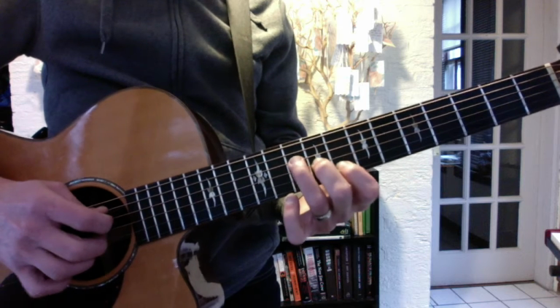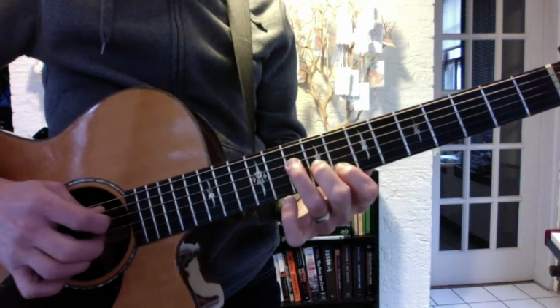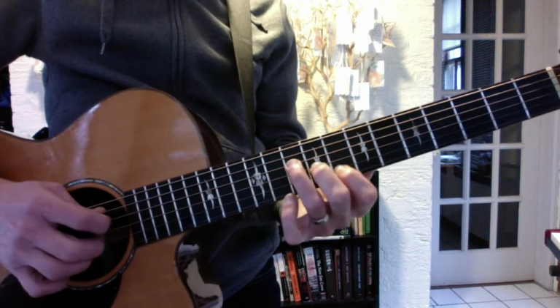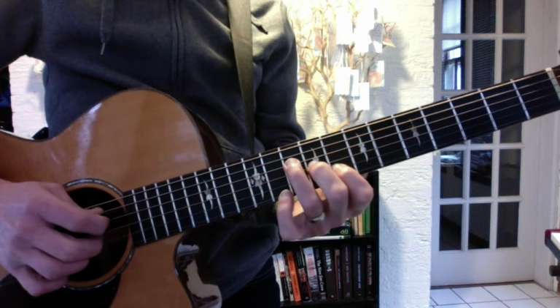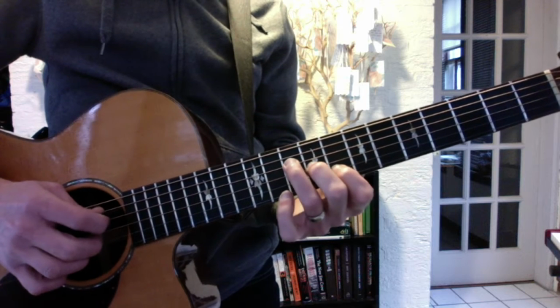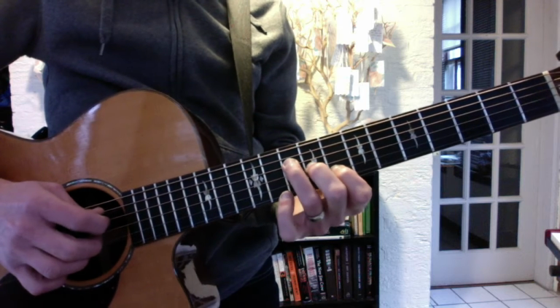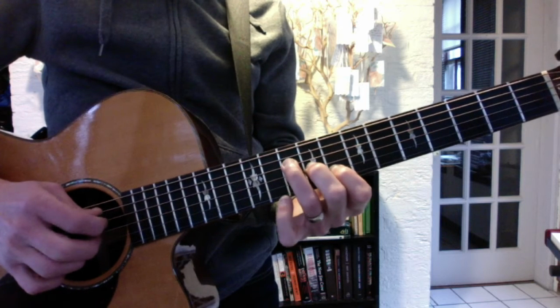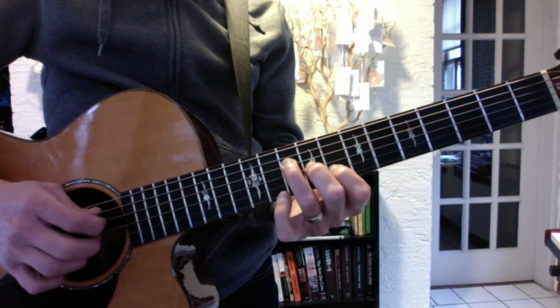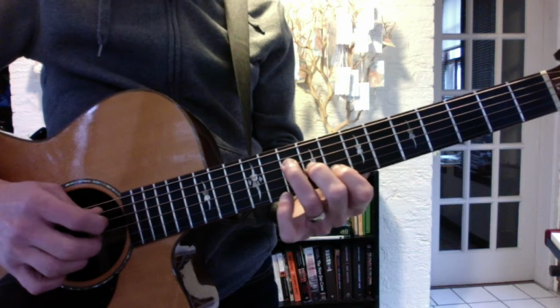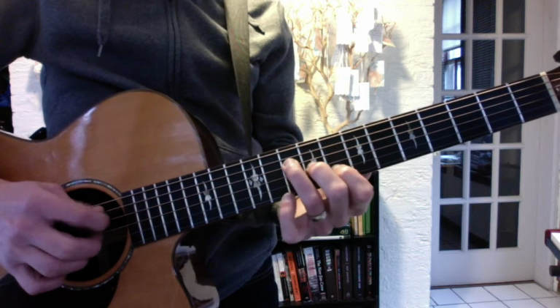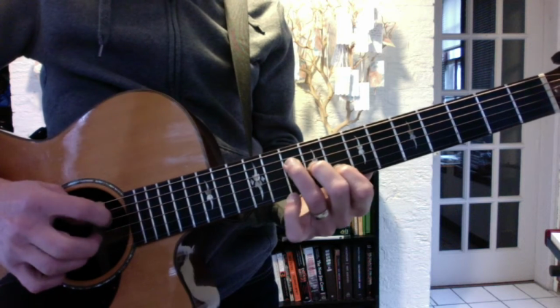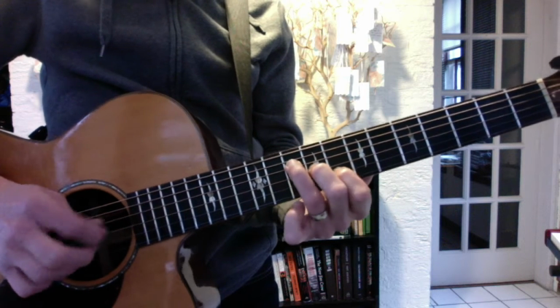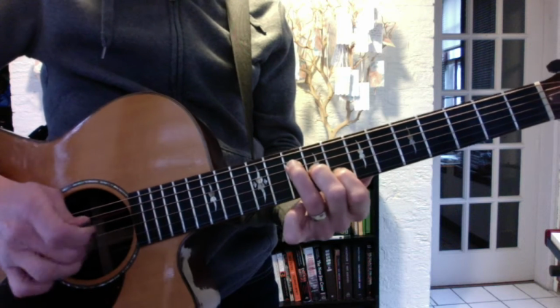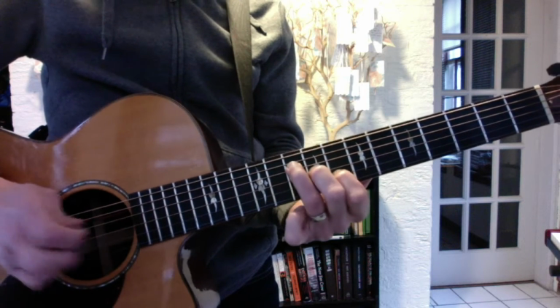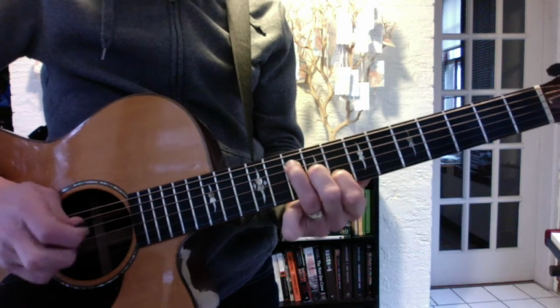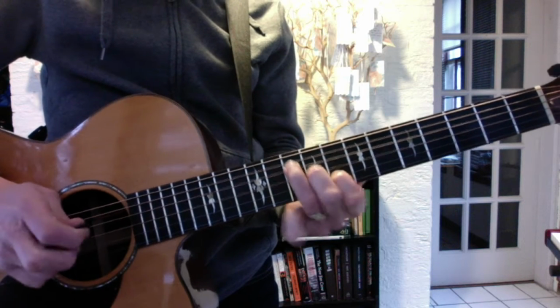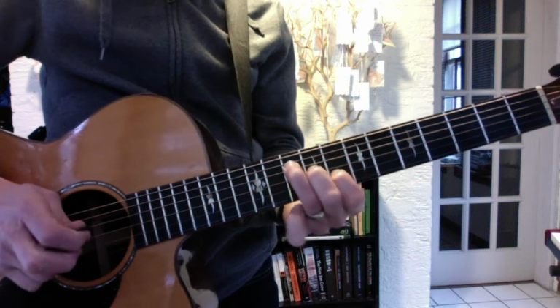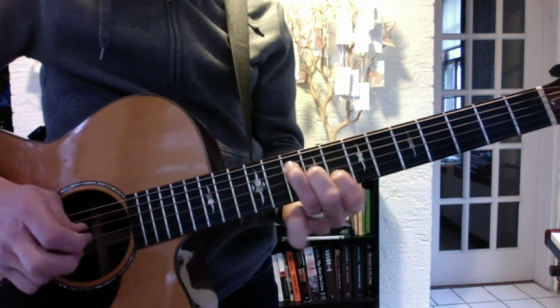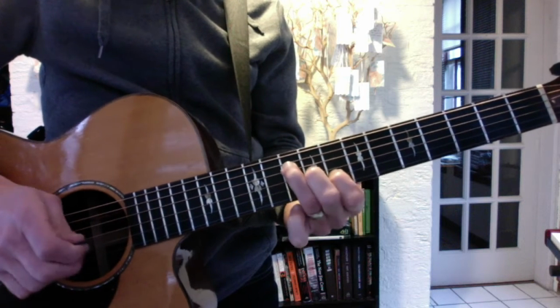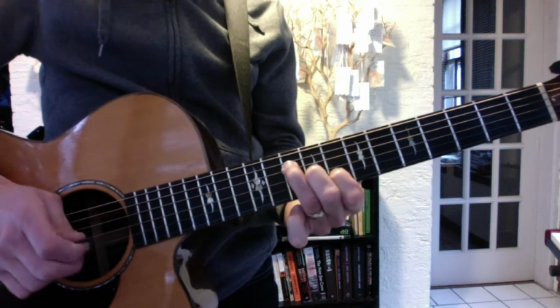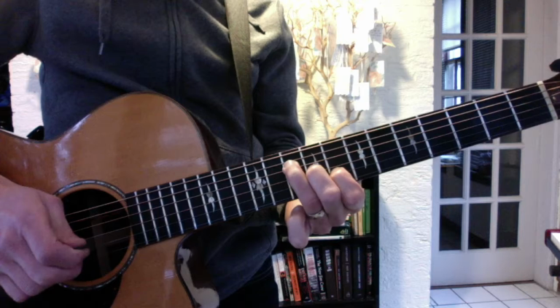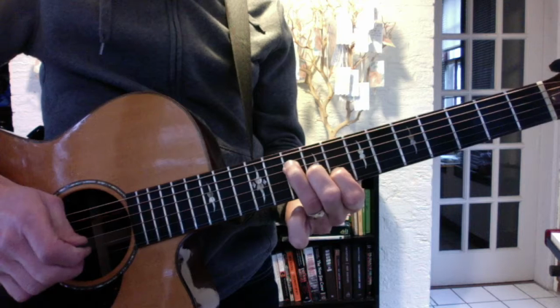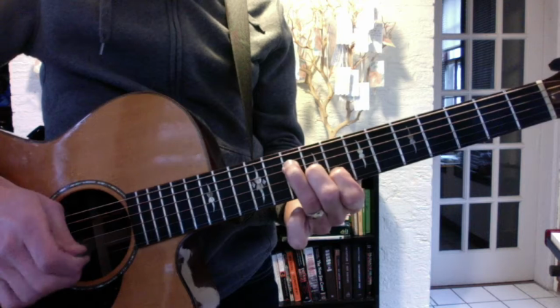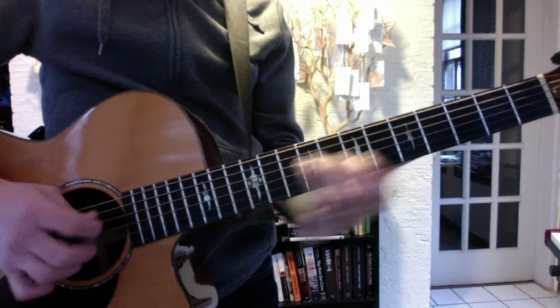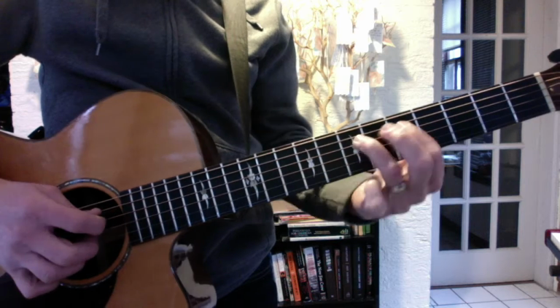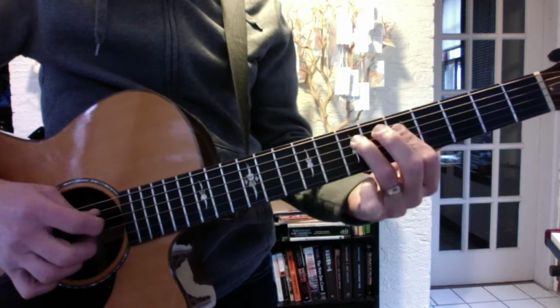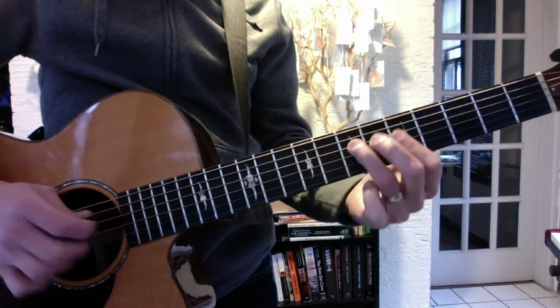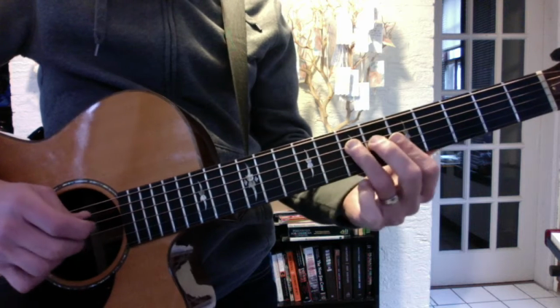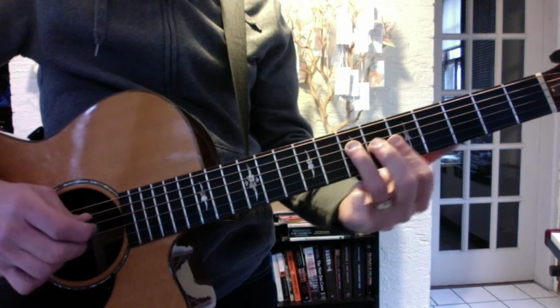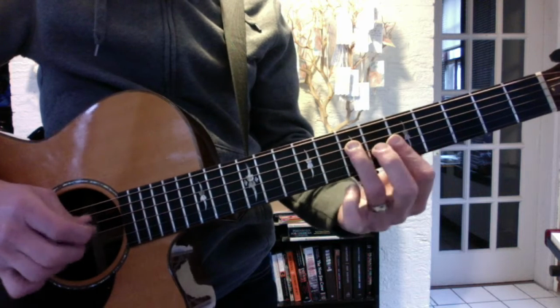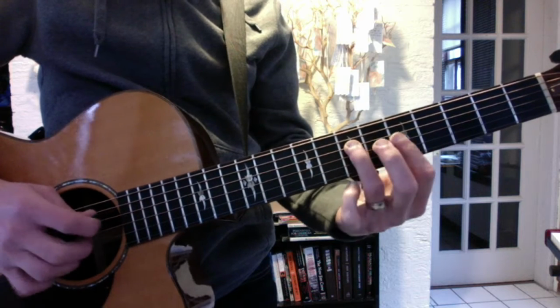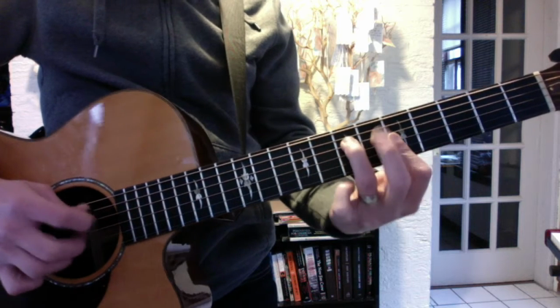First you have C major, that's 10, 9, 8. Then A minor, that's 7, 5, 5.